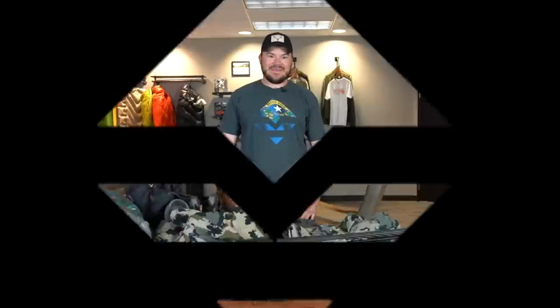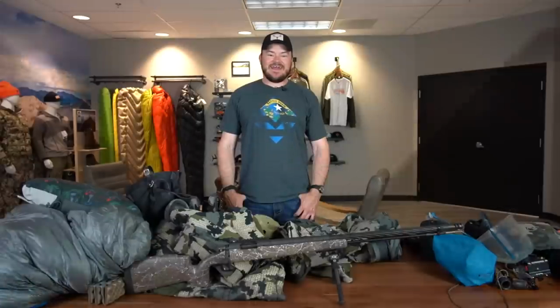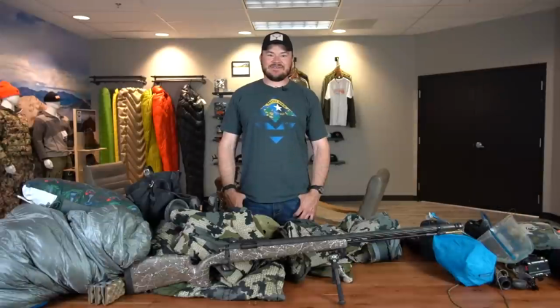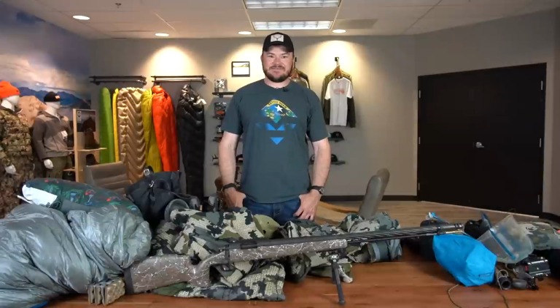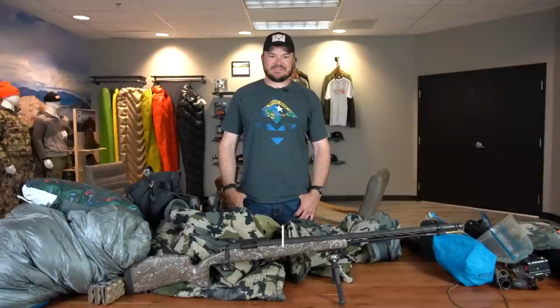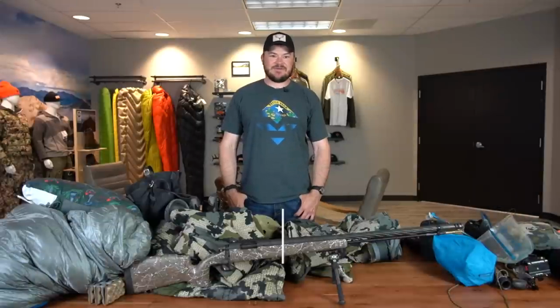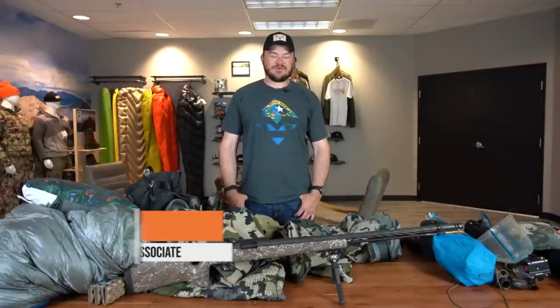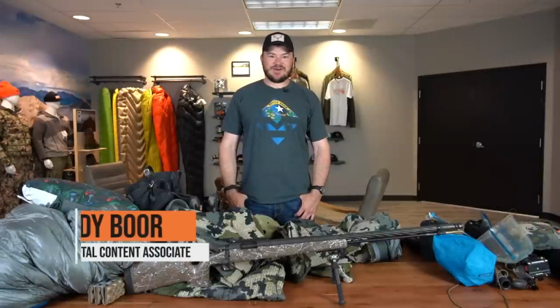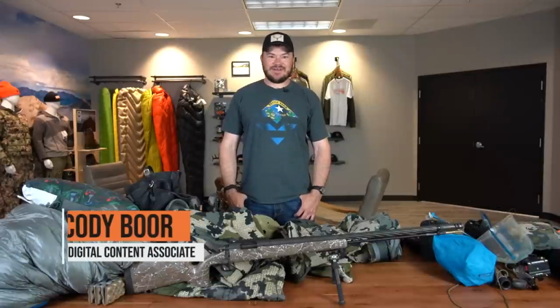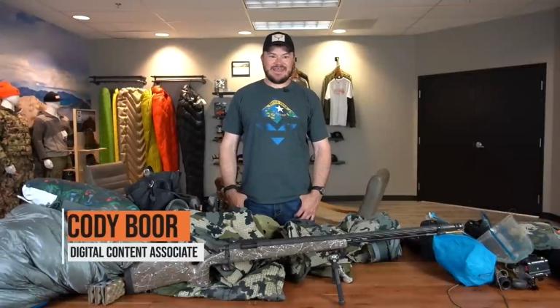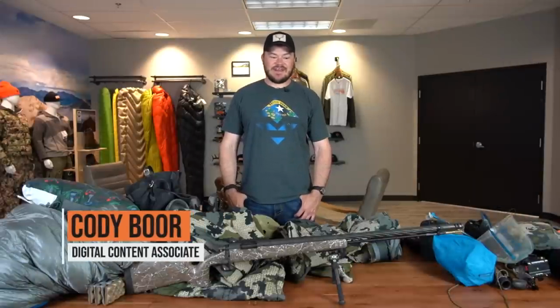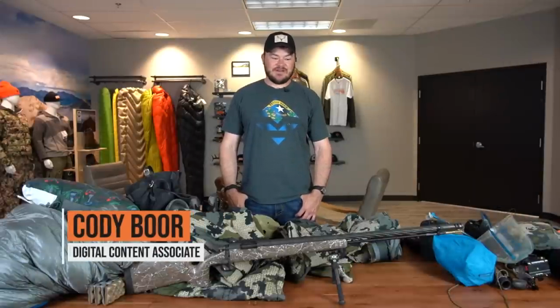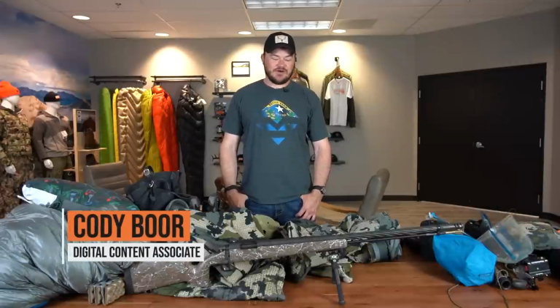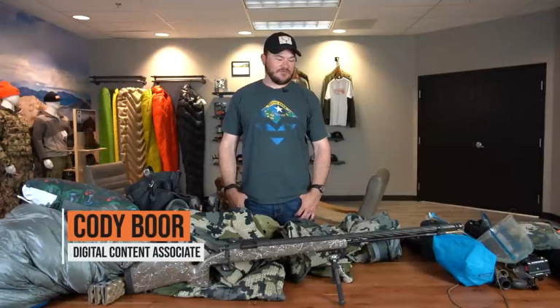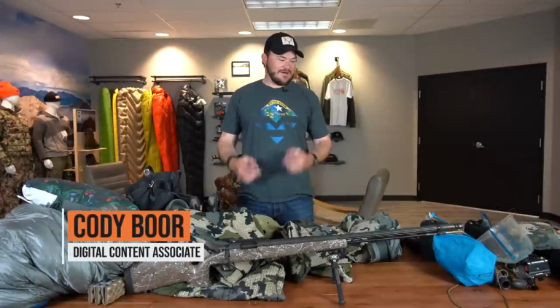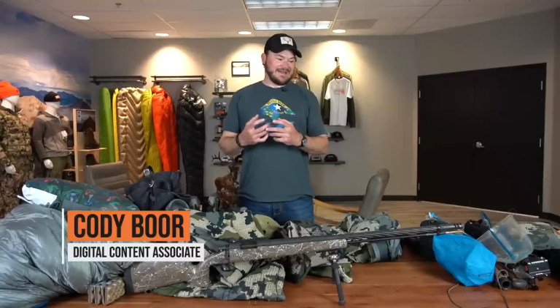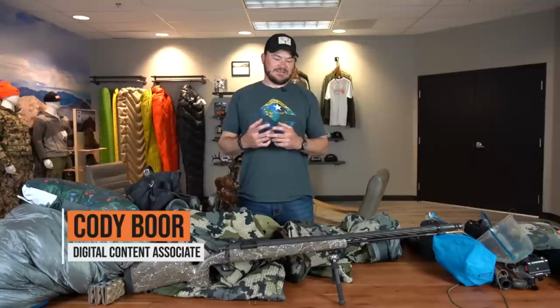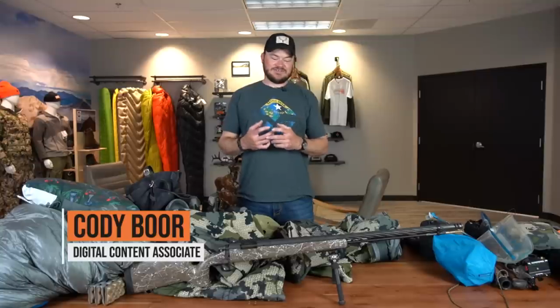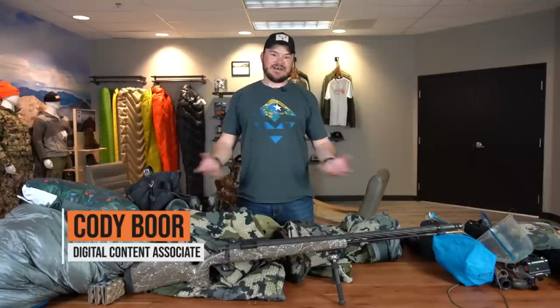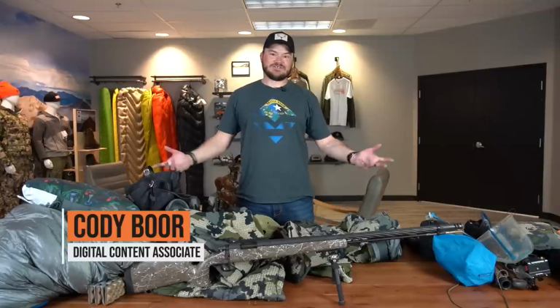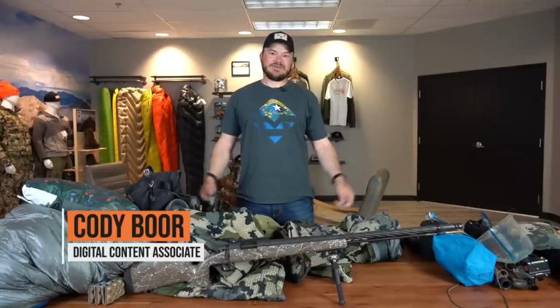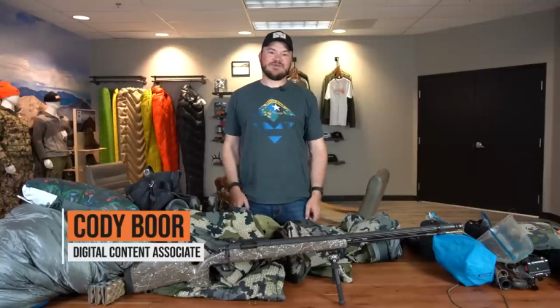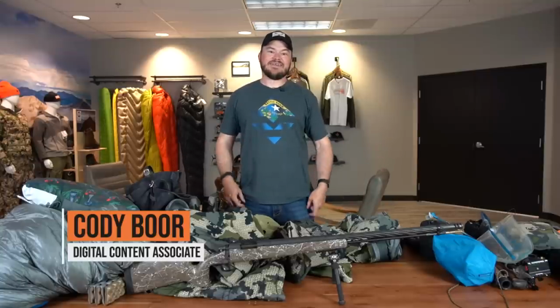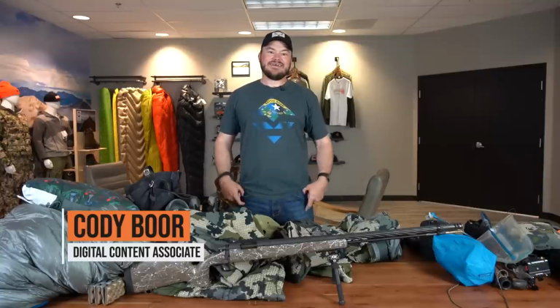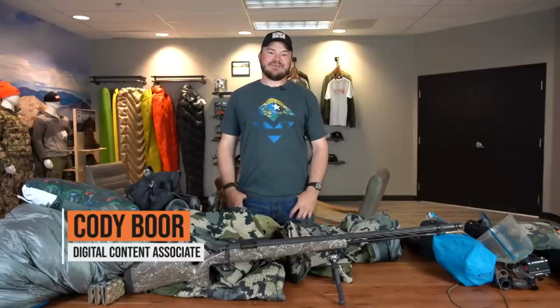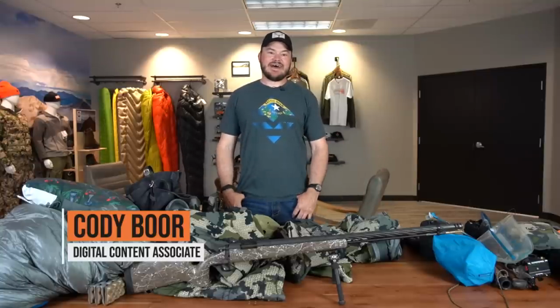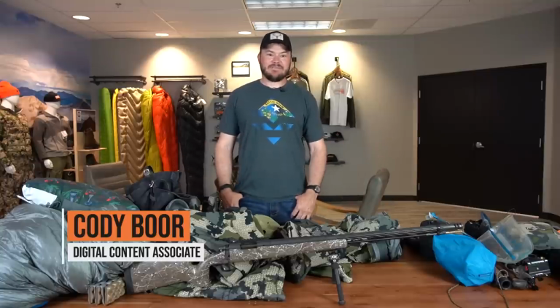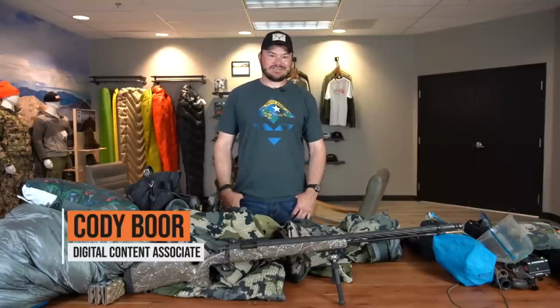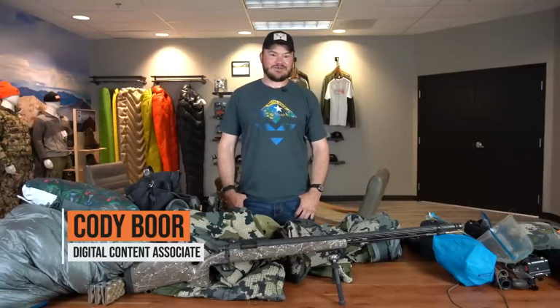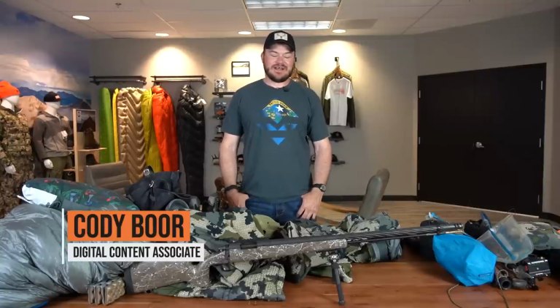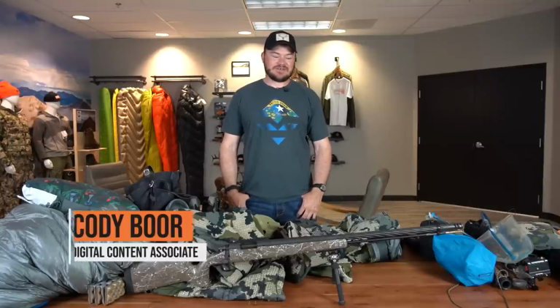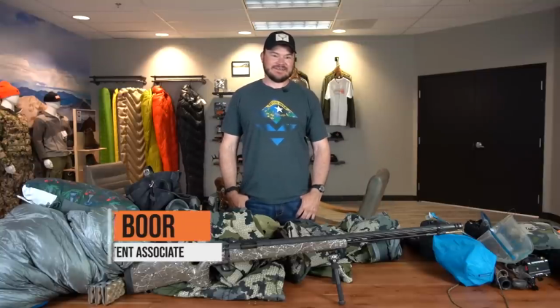Hey, what's up? This is Cody Boer with Go Hunt, and I'm here to go over my 2021 Nevada Muzzleloader Elk Hunt.